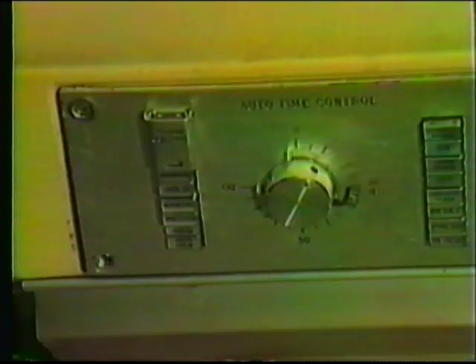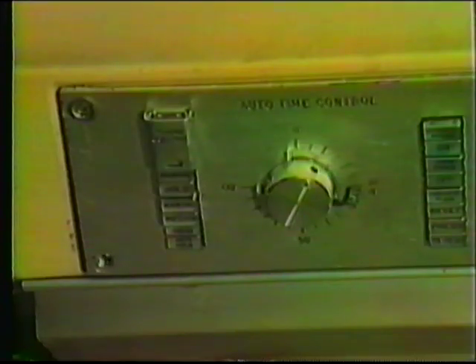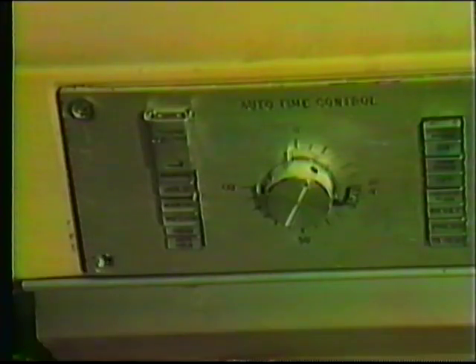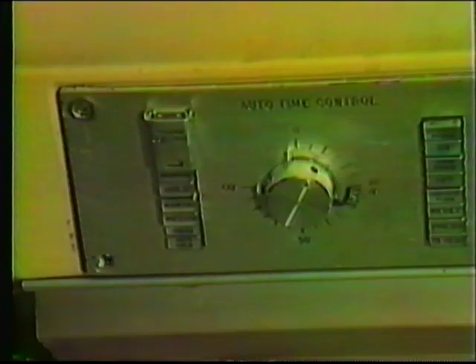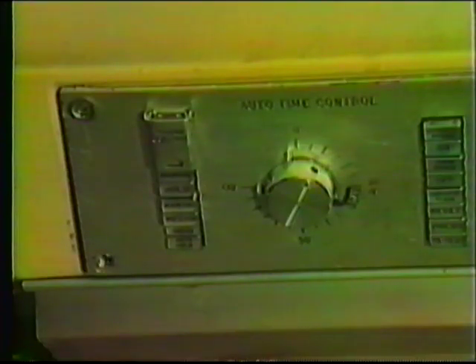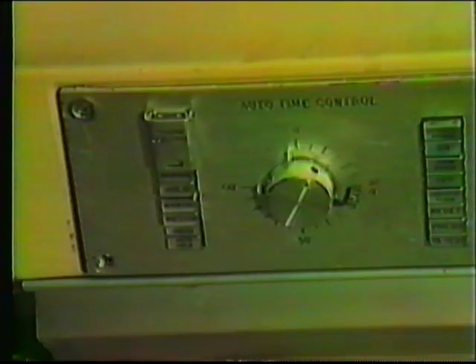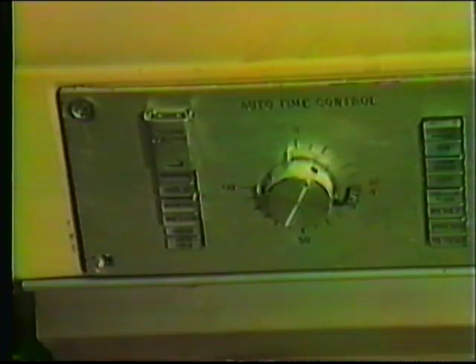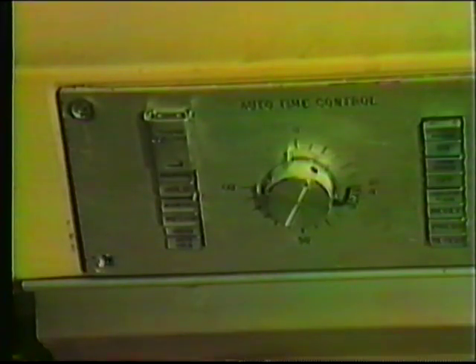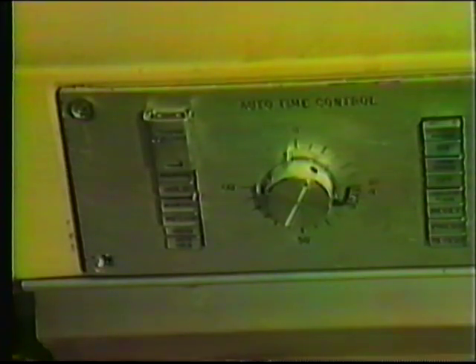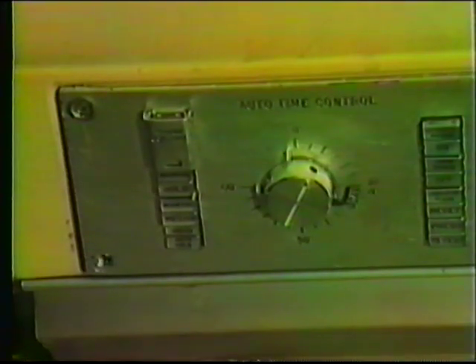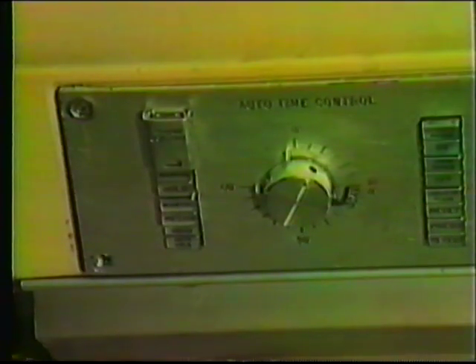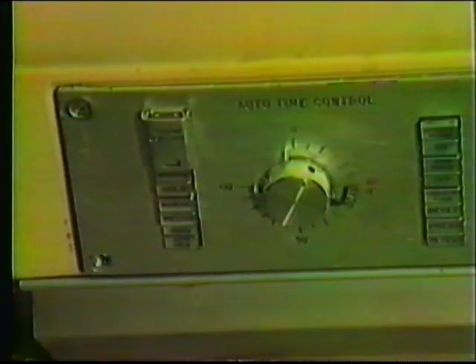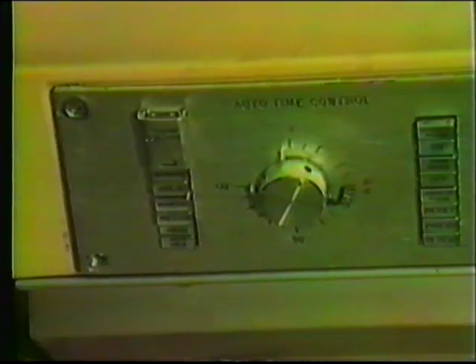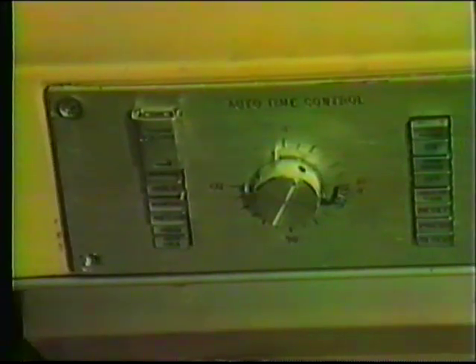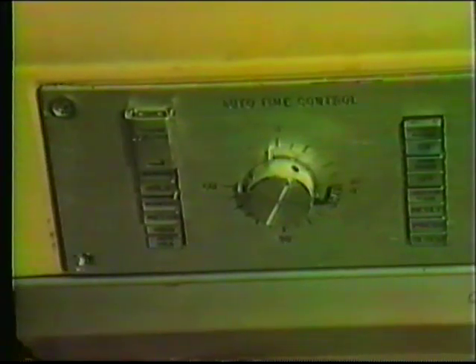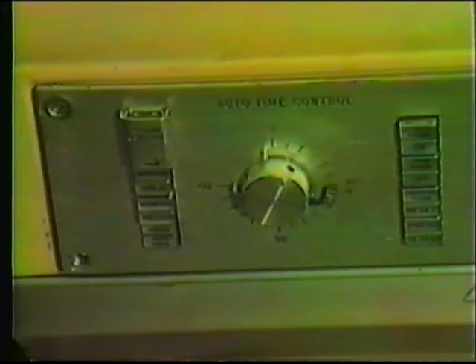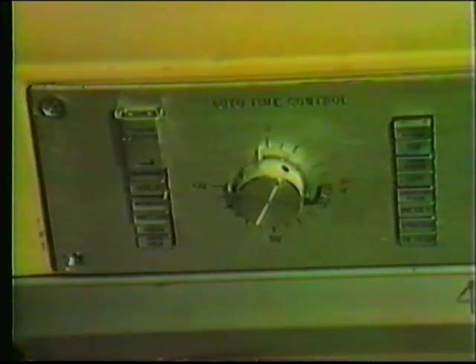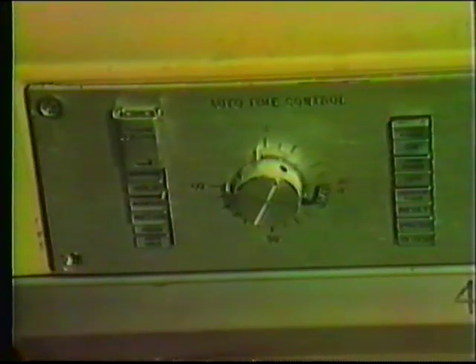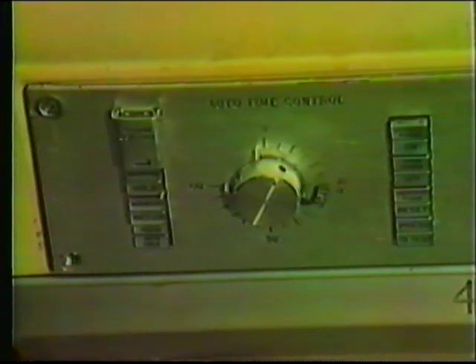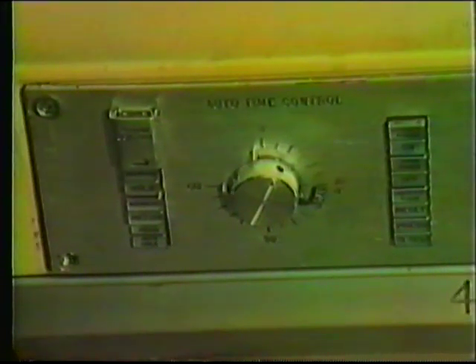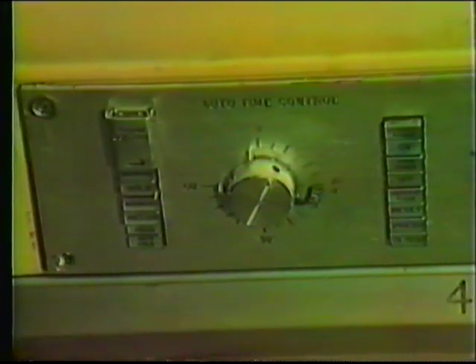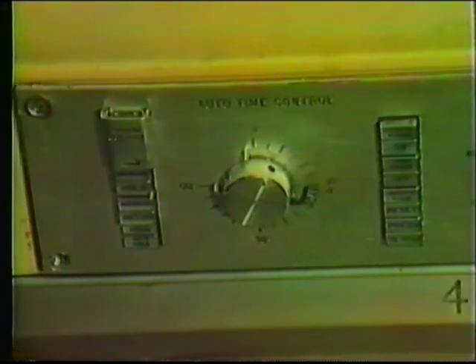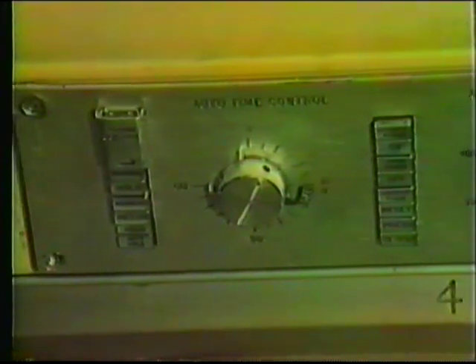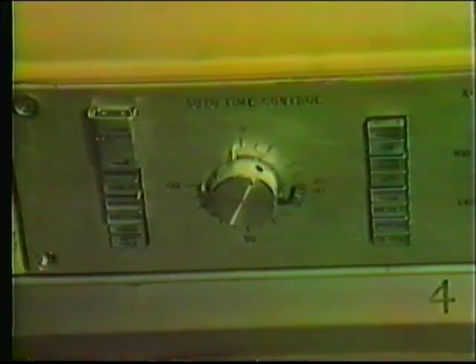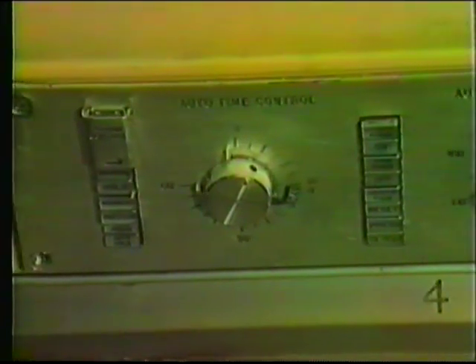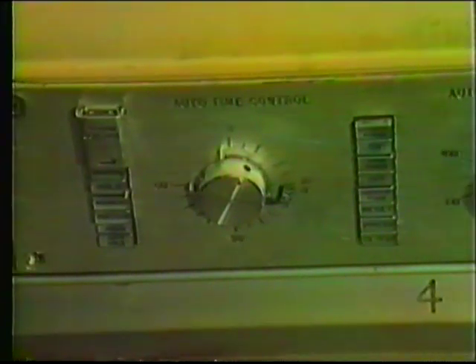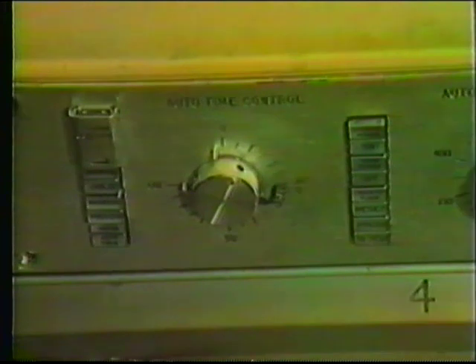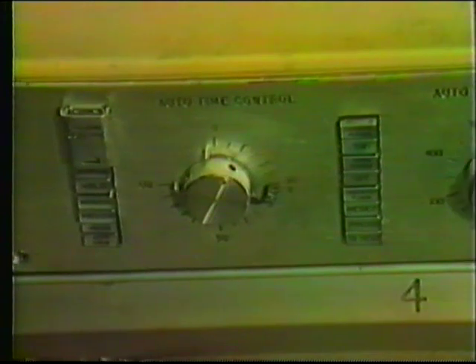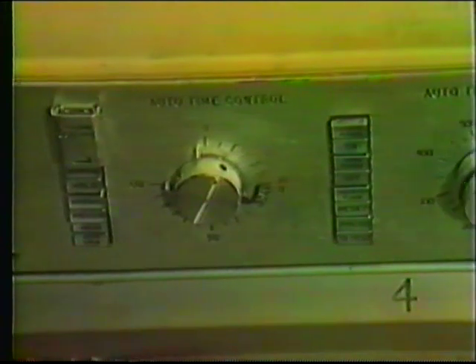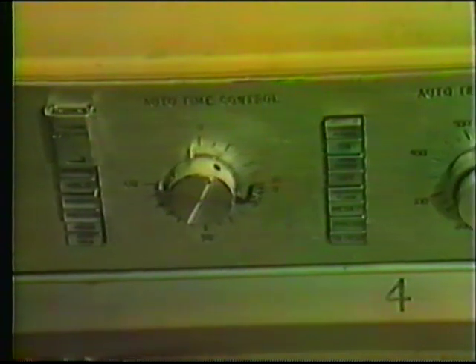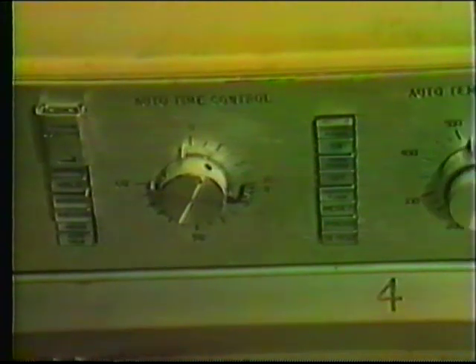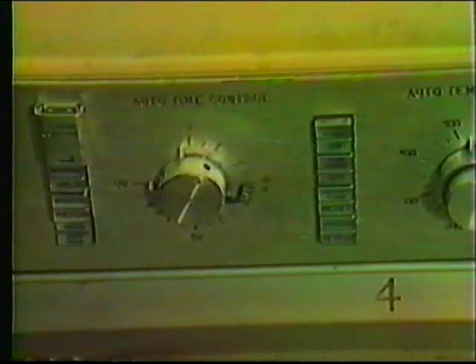Above each oven are controls for time and temperature. These are similar to the DC-10.